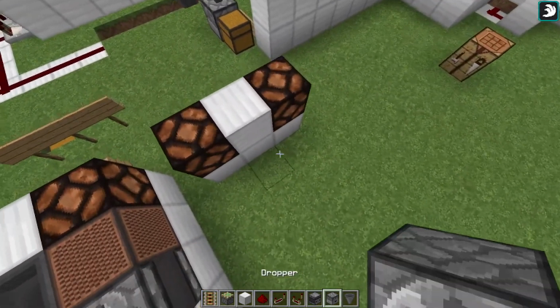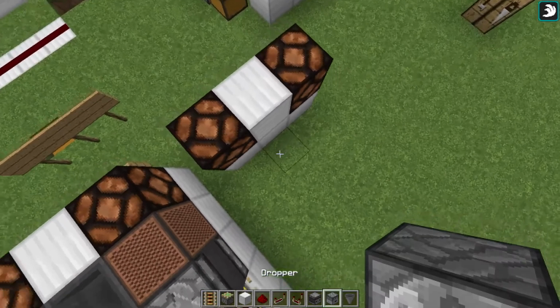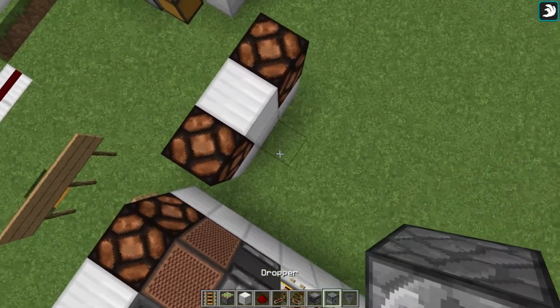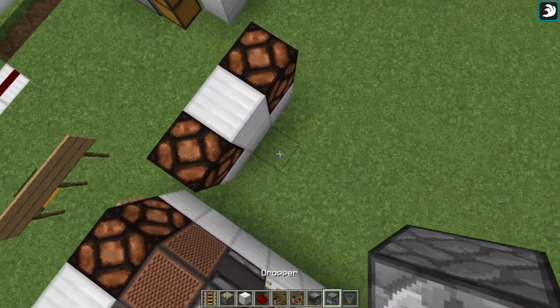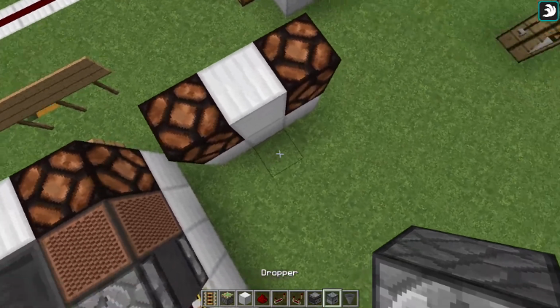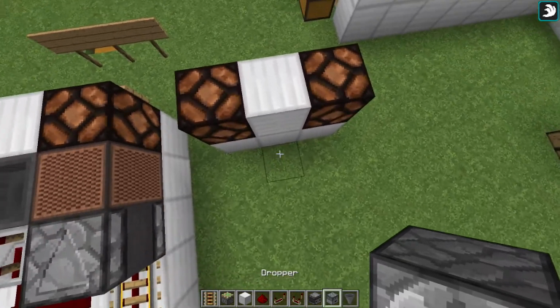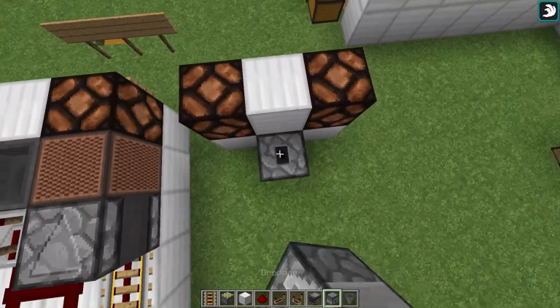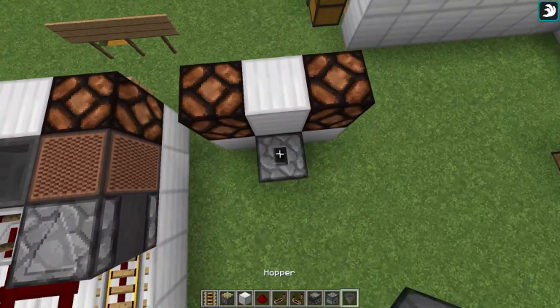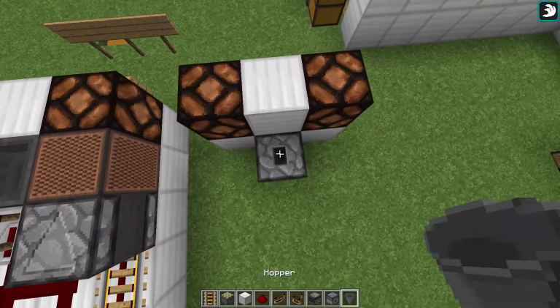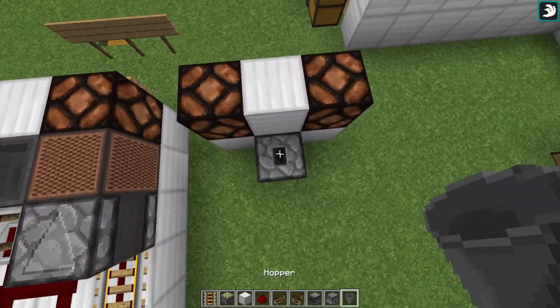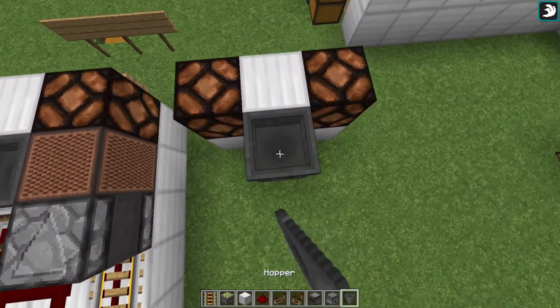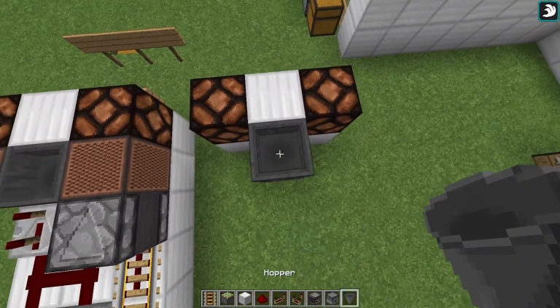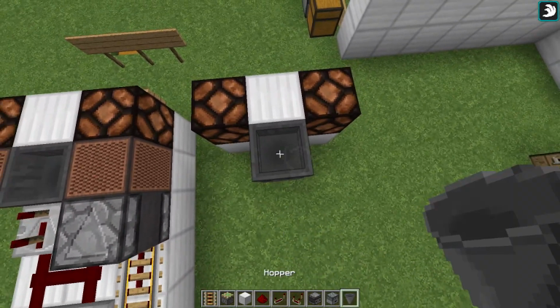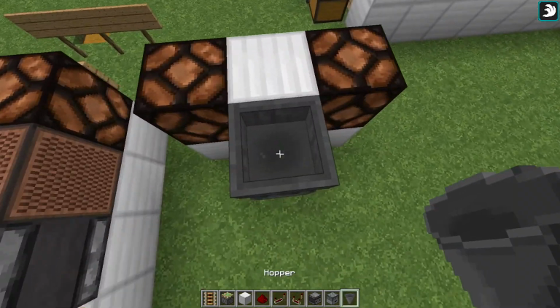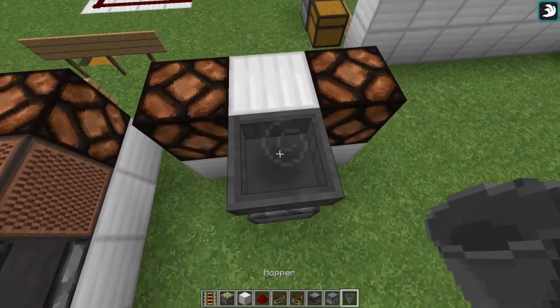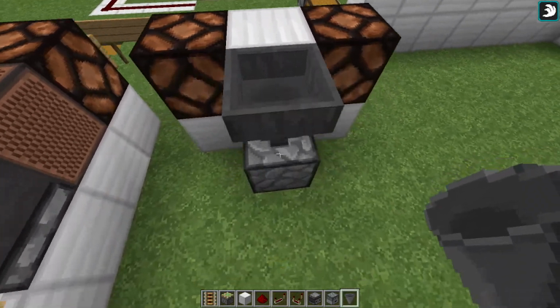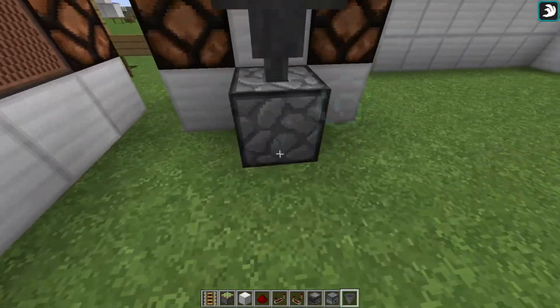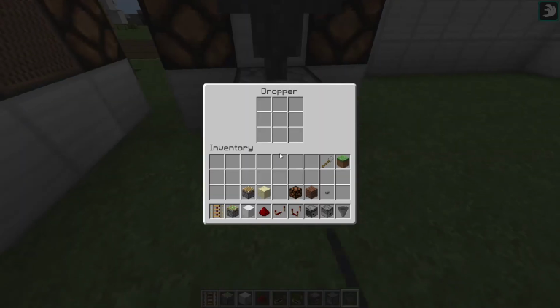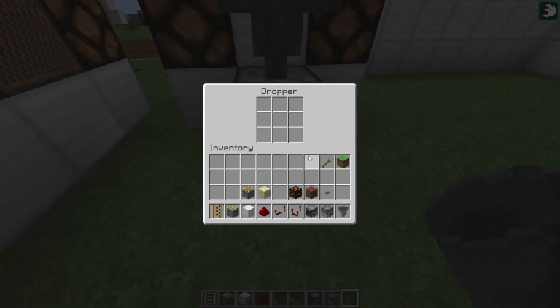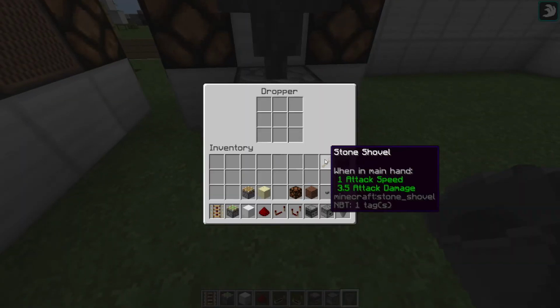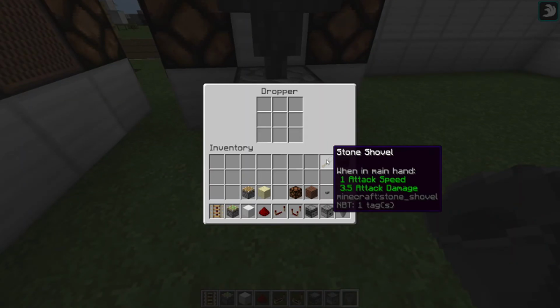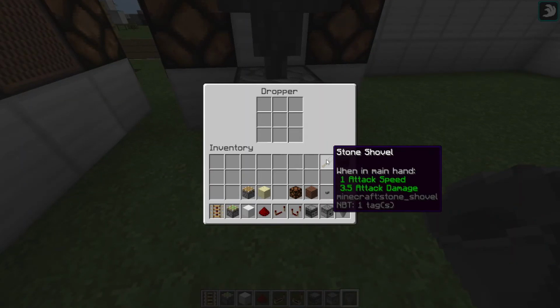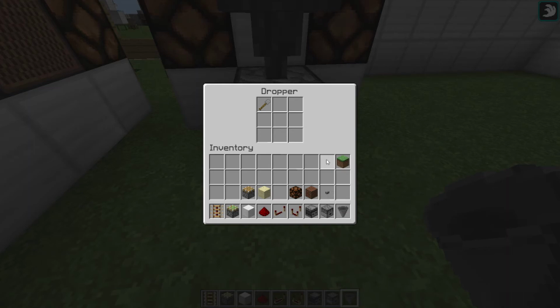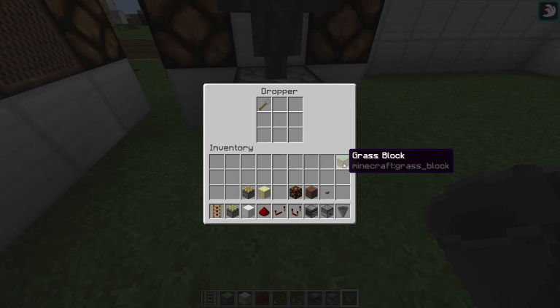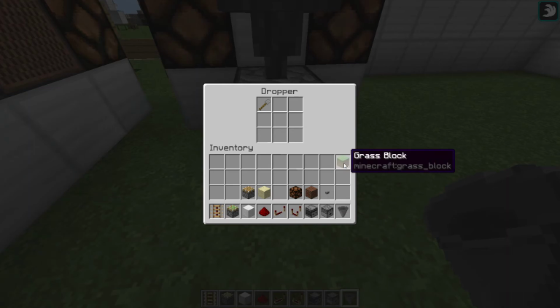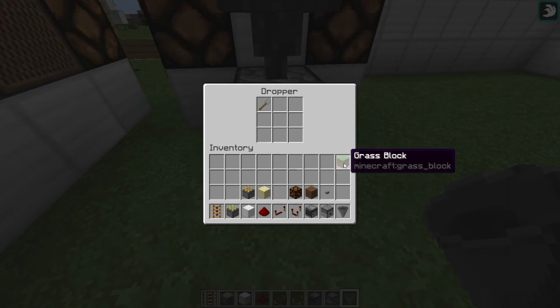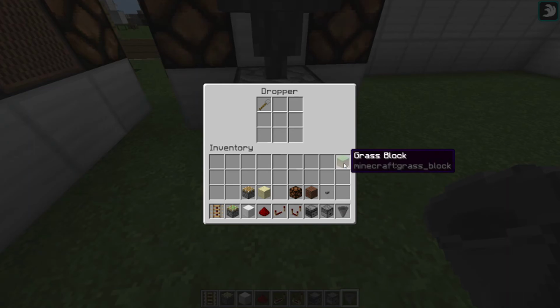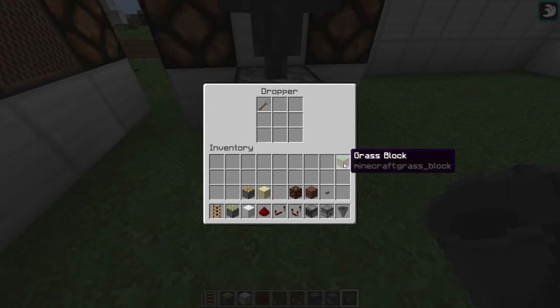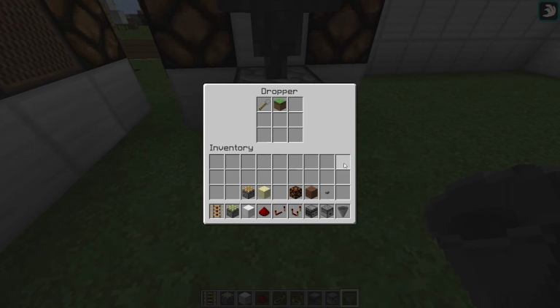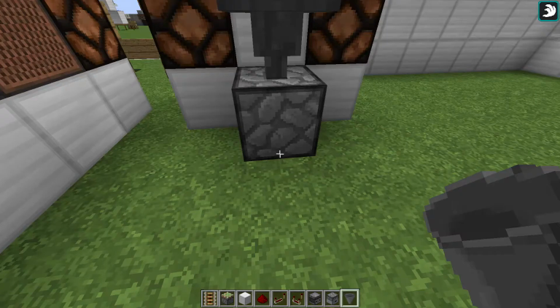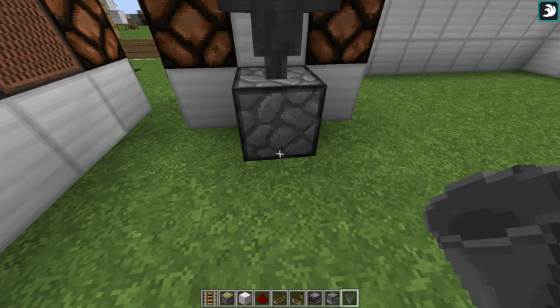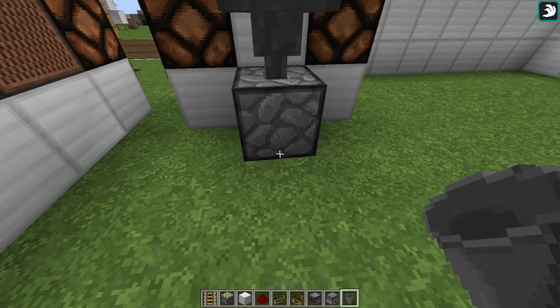Then, coming around the back, place the dropper and the hopper in that dropper. Go ahead and place your non-stackable item and your 64 stackable item.